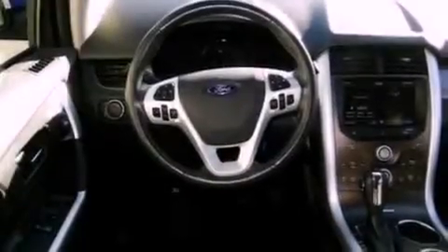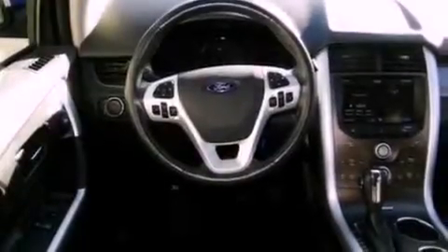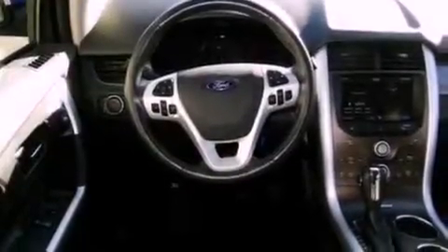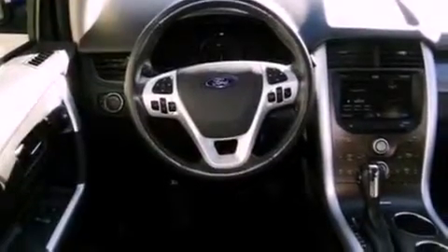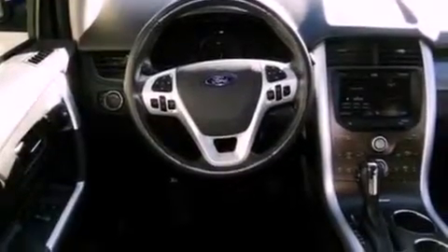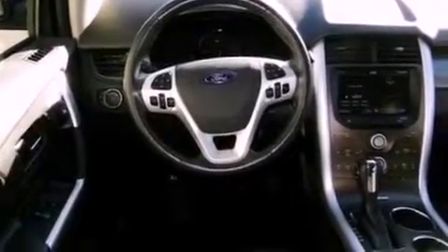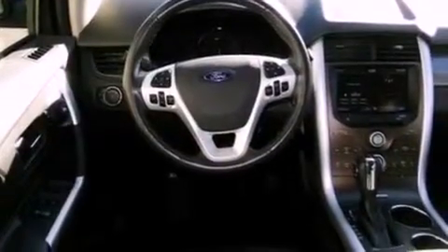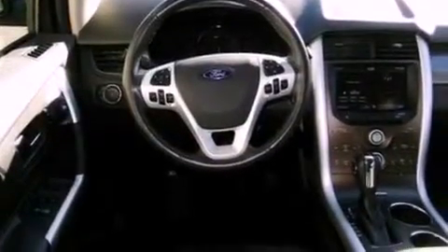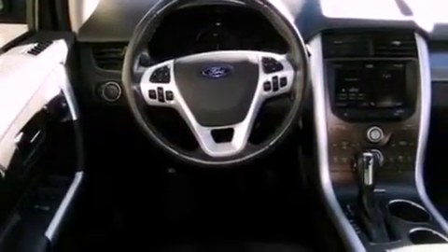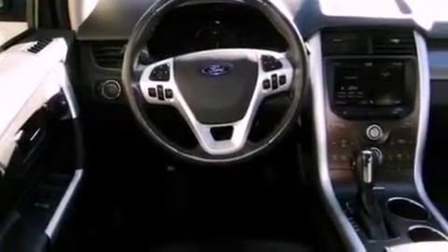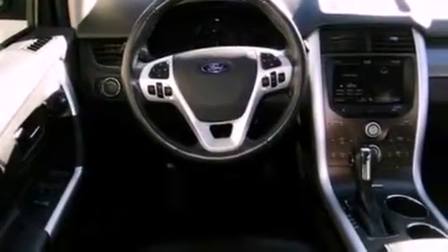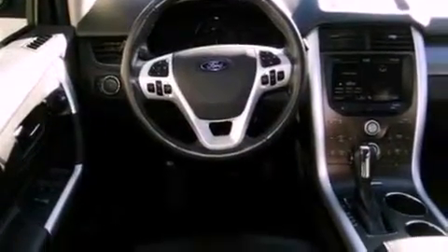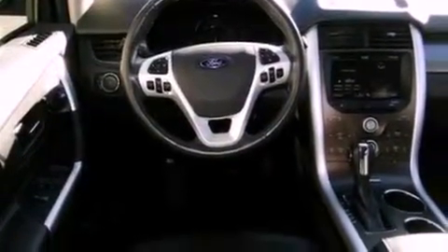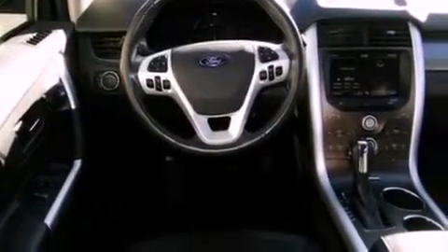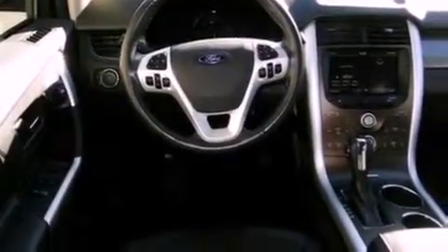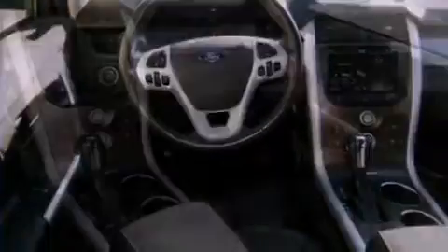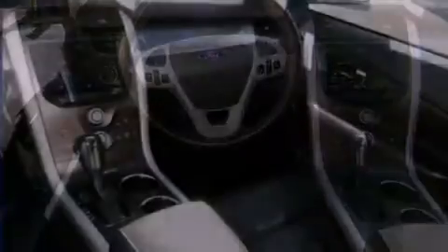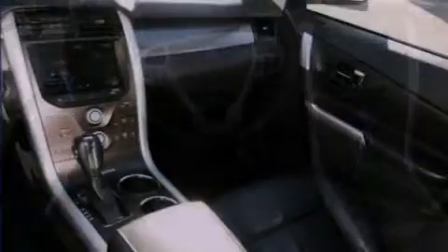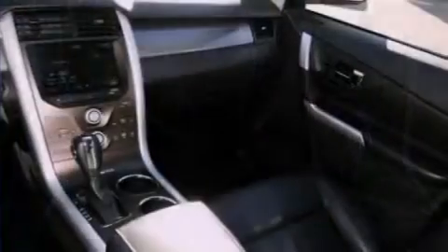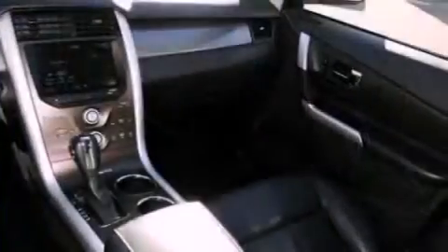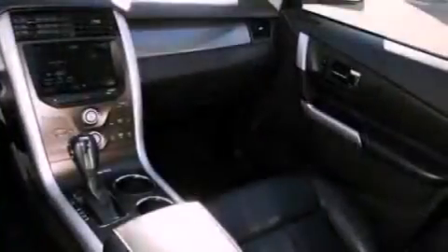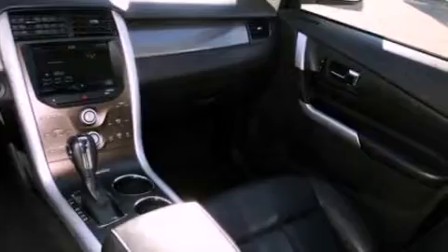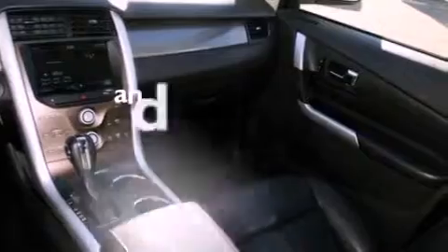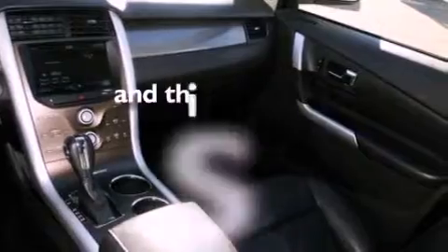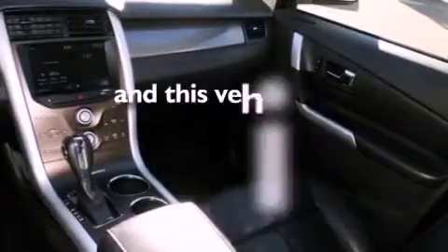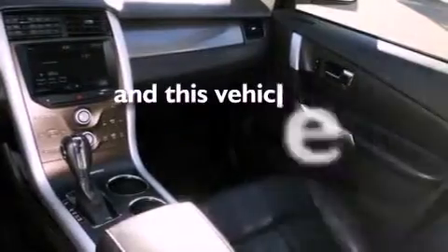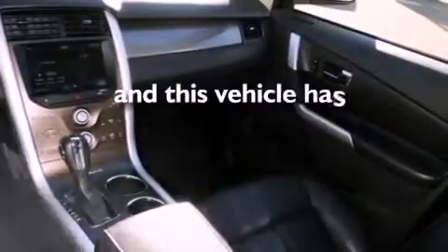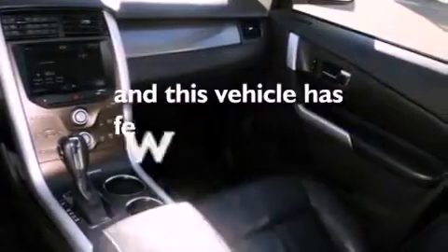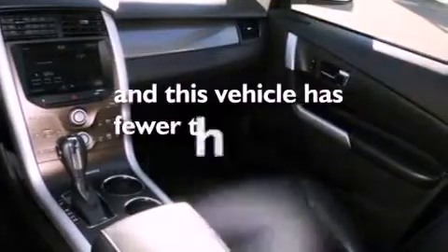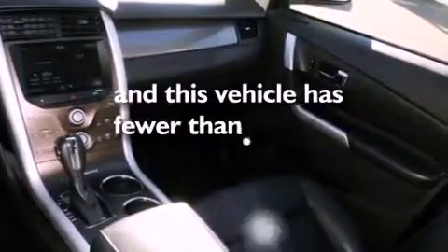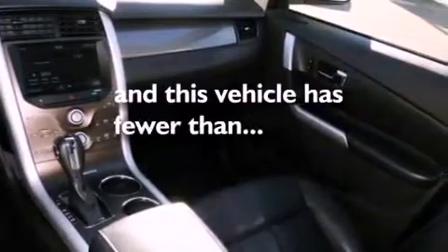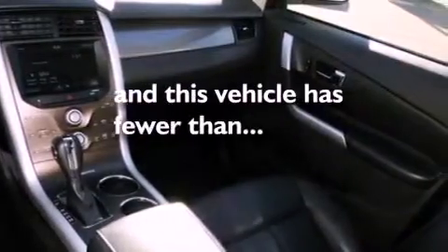Also included are dusk-sensing headlights, heated side-view mirrors, and this vehicle has less than 74,000 miles.